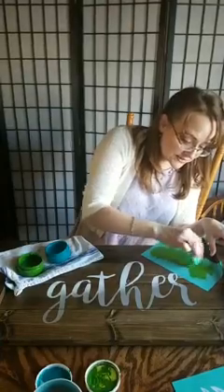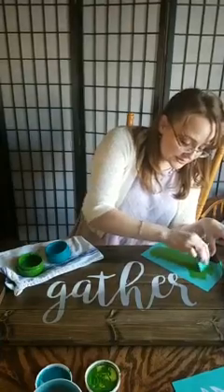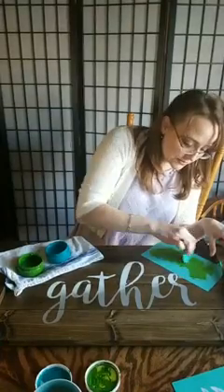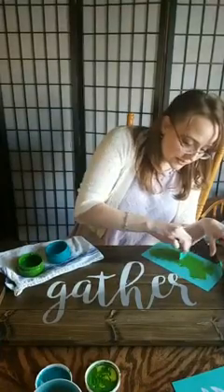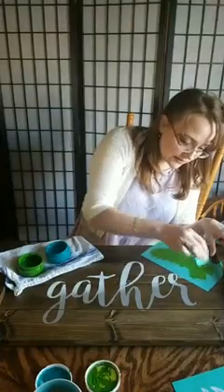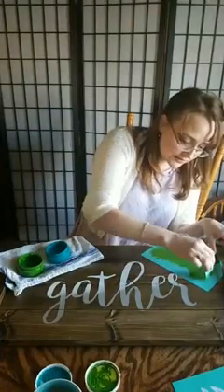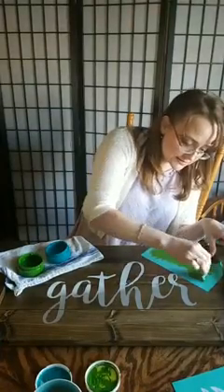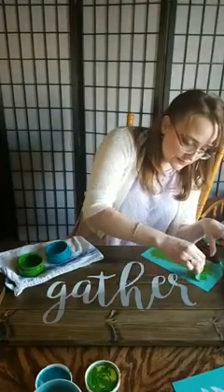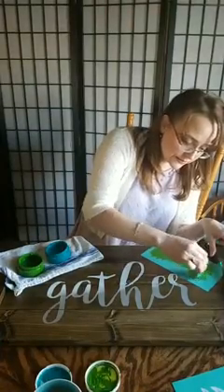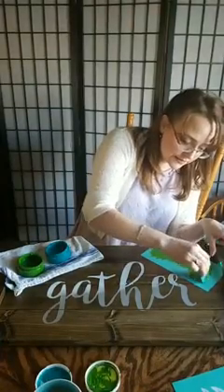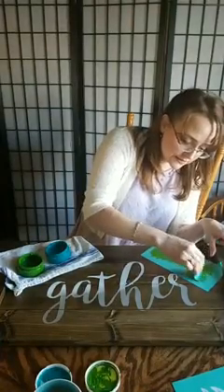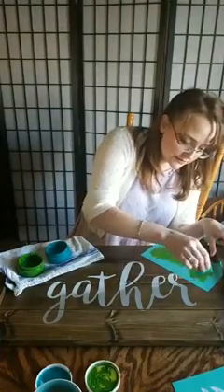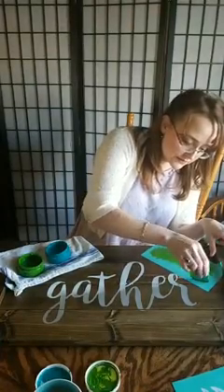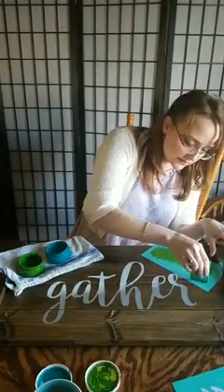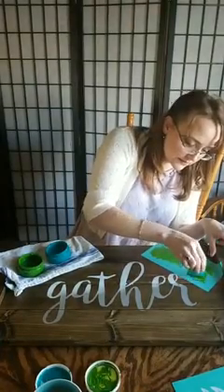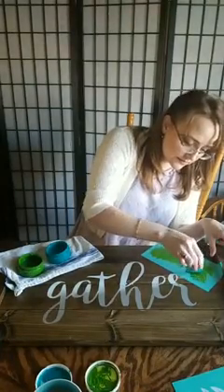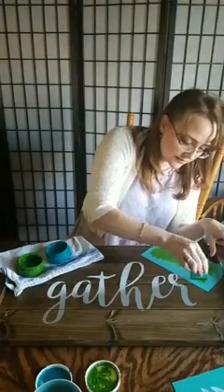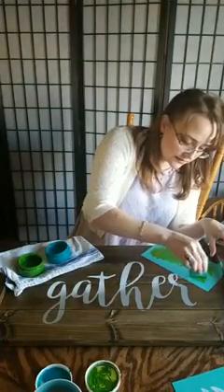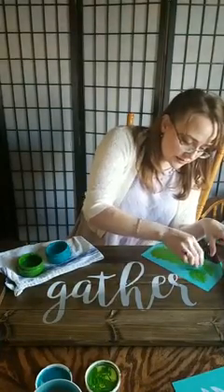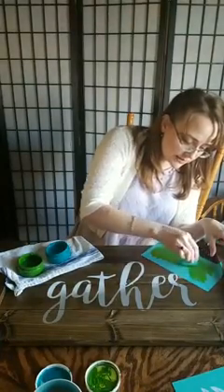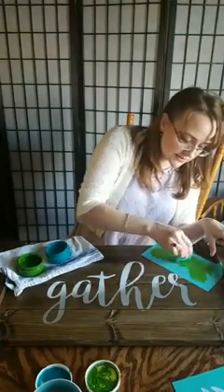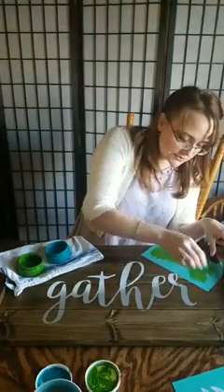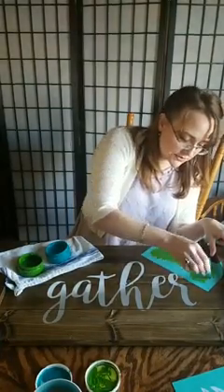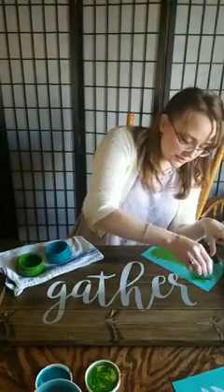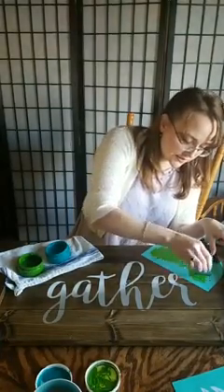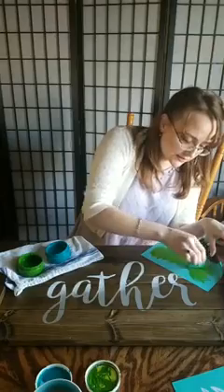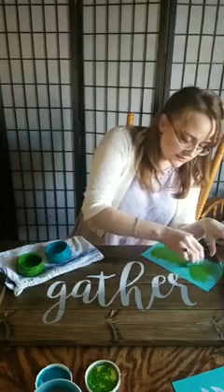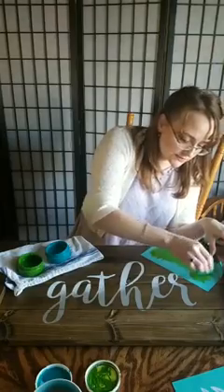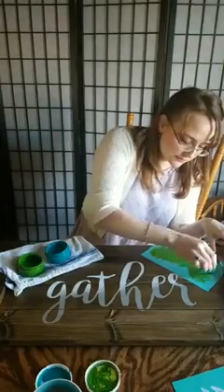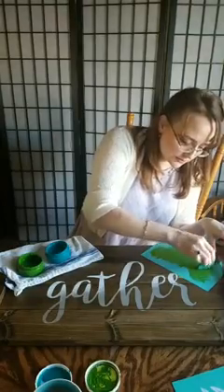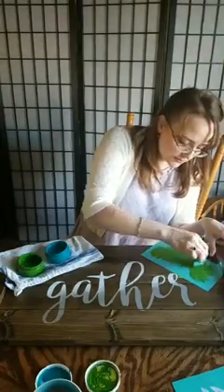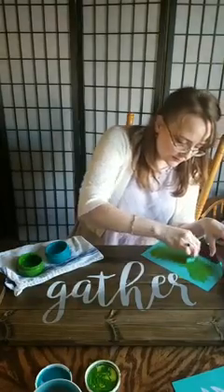It turns out pretty good — I did a tray in it, I sold it, and it looks really beautiful.